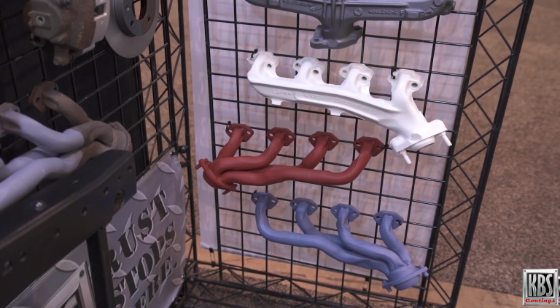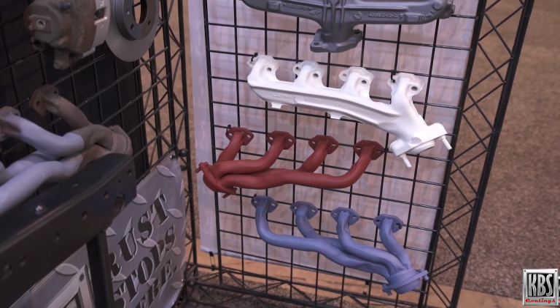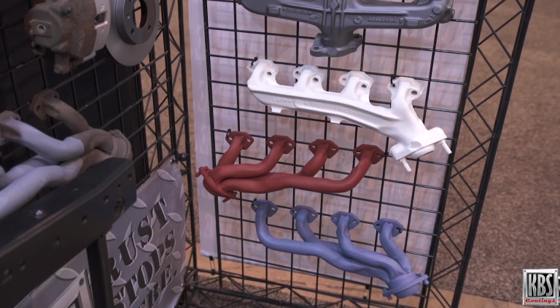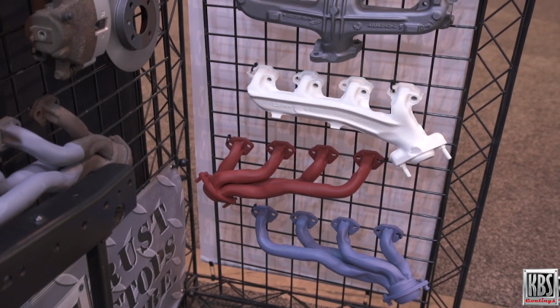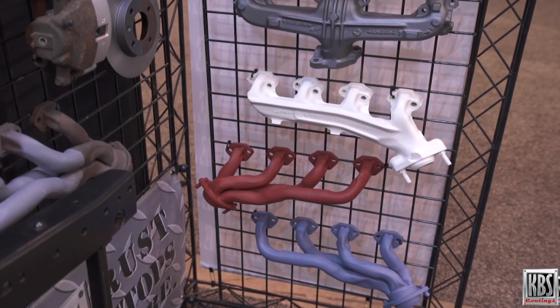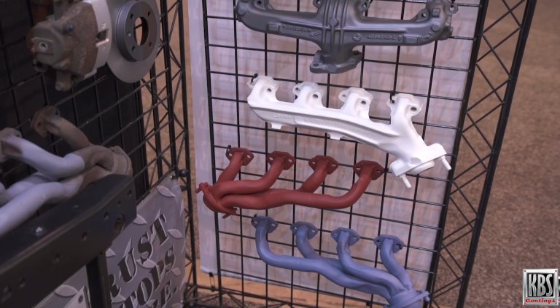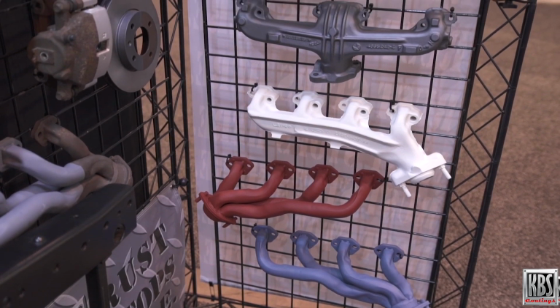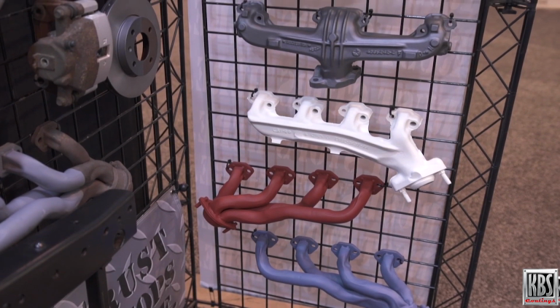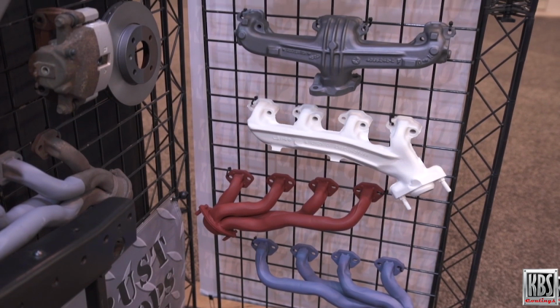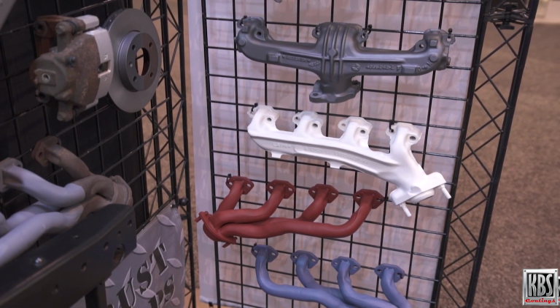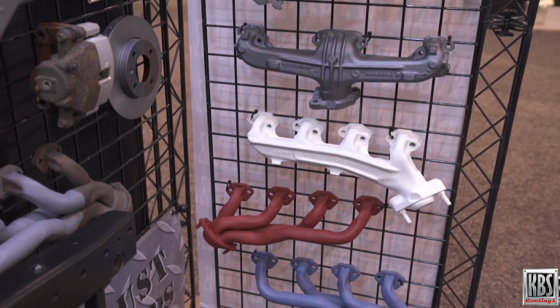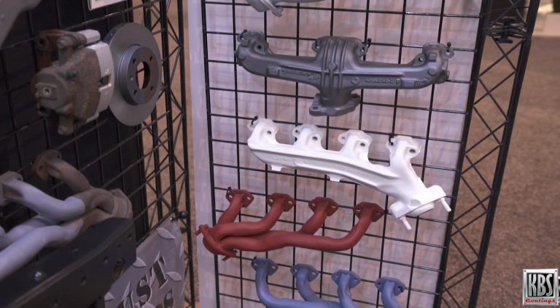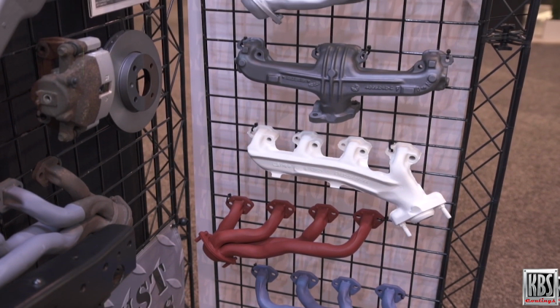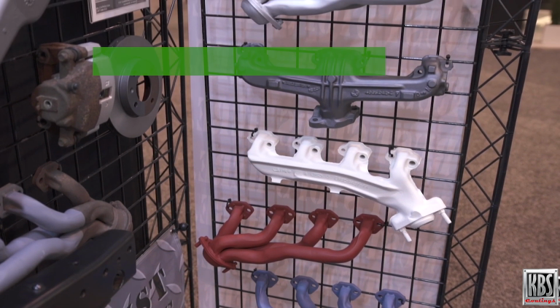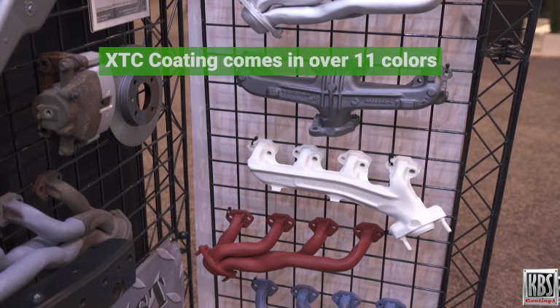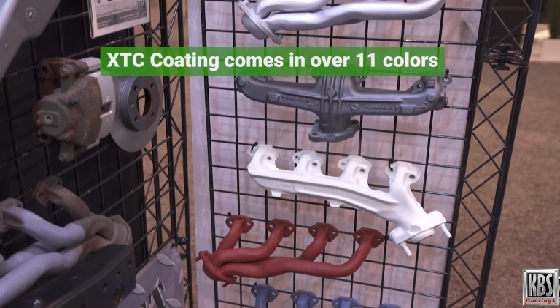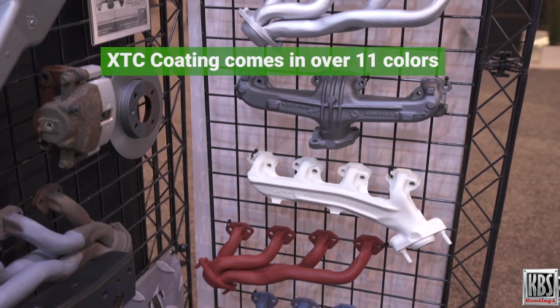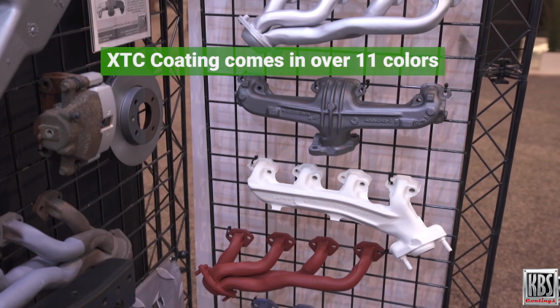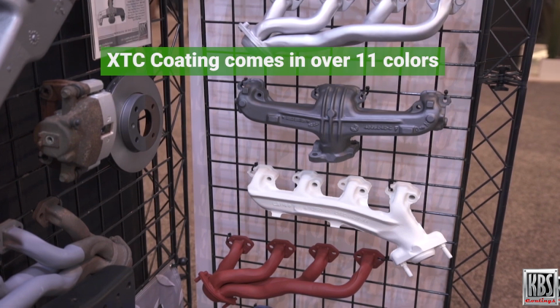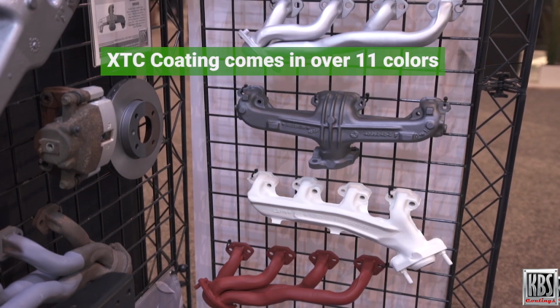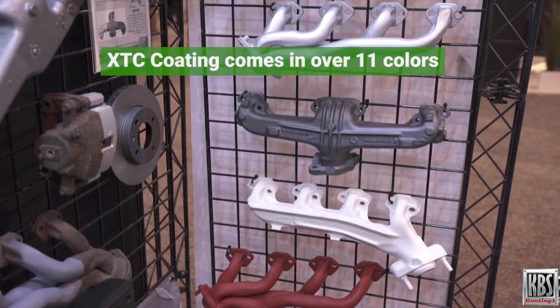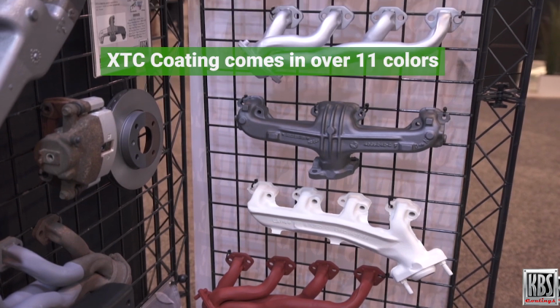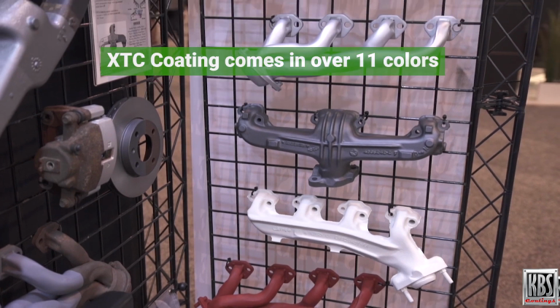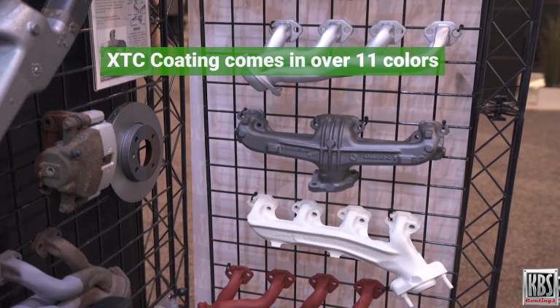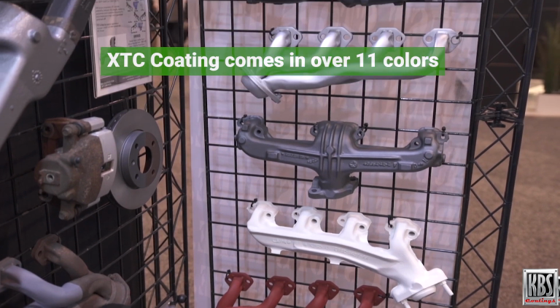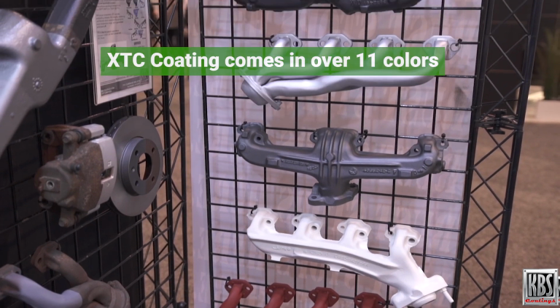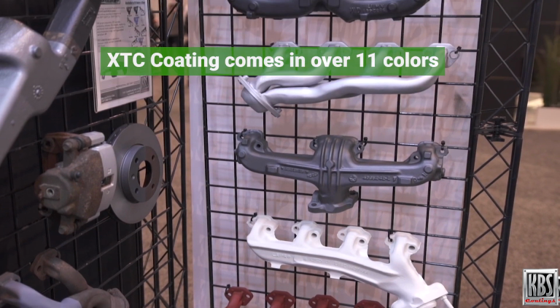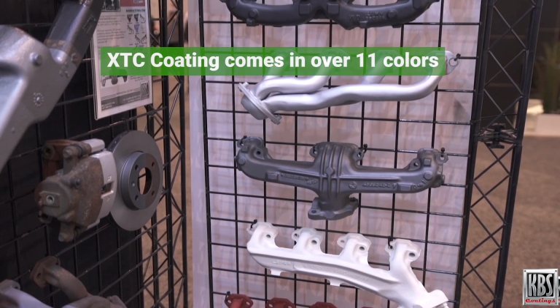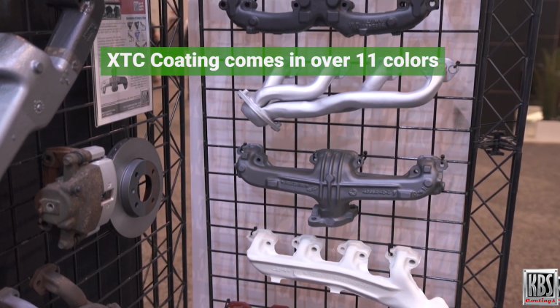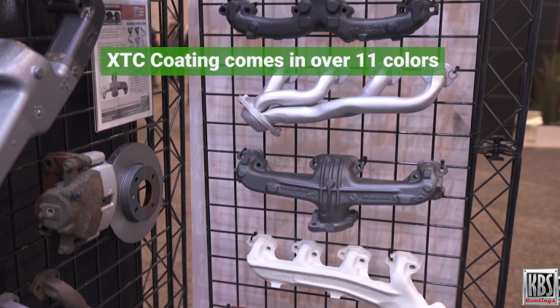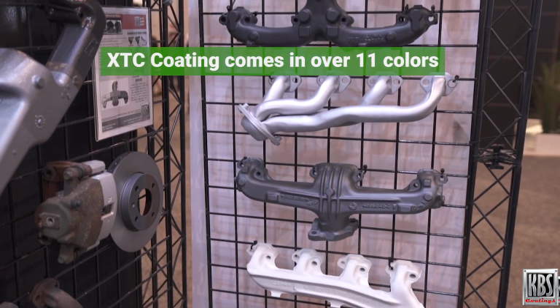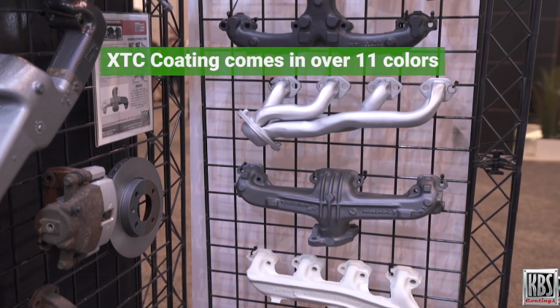Unlike many heat resistant coatings, XTC comes in over 11 colors, allowing for customization.